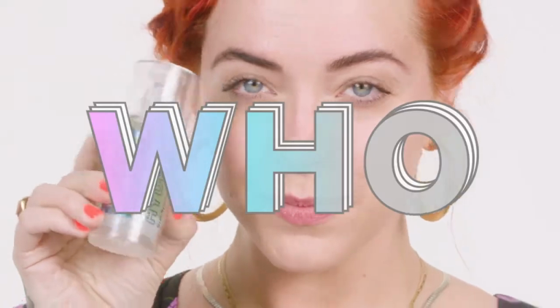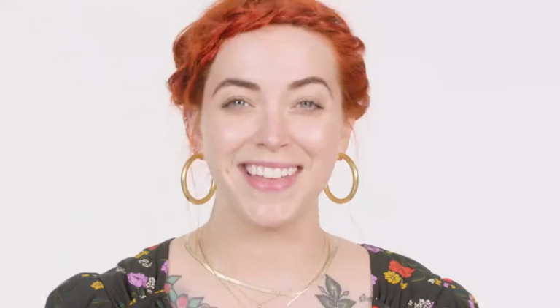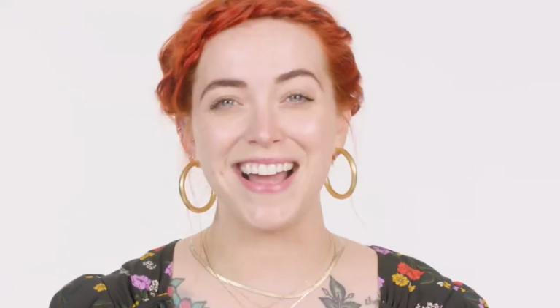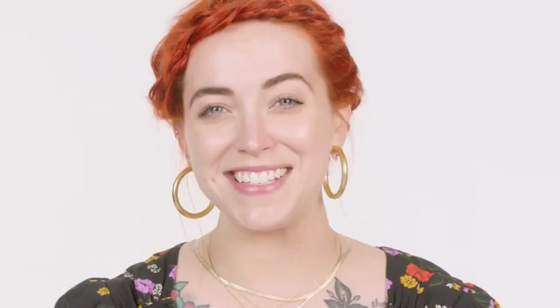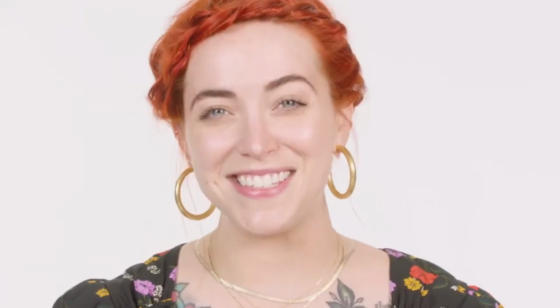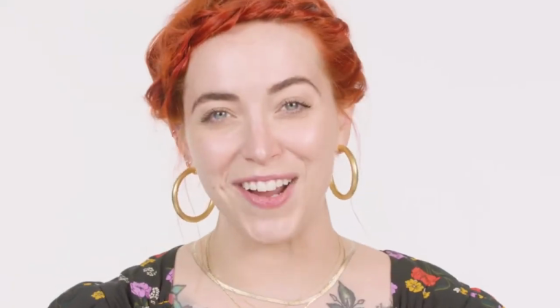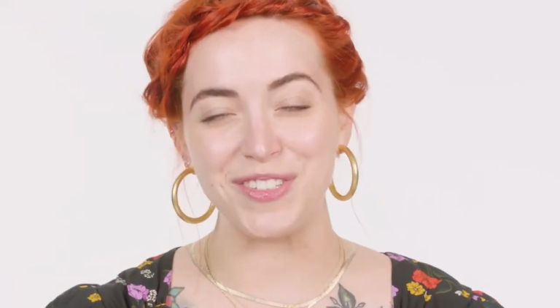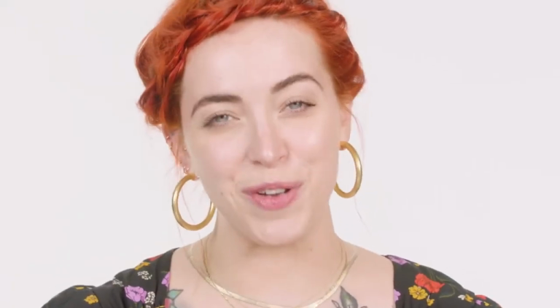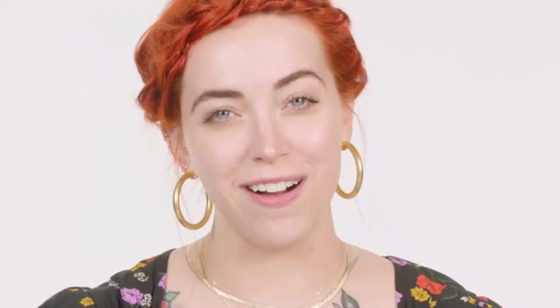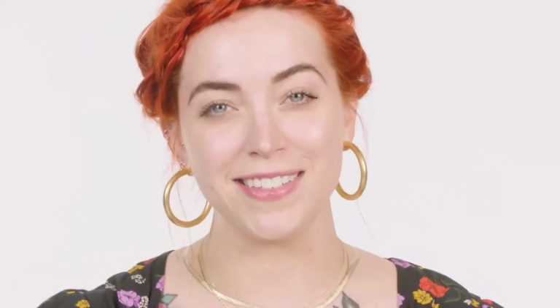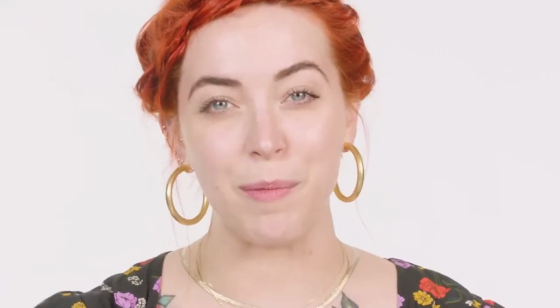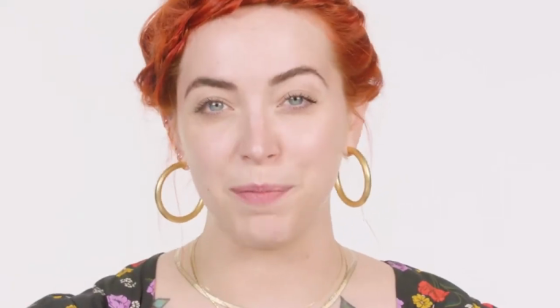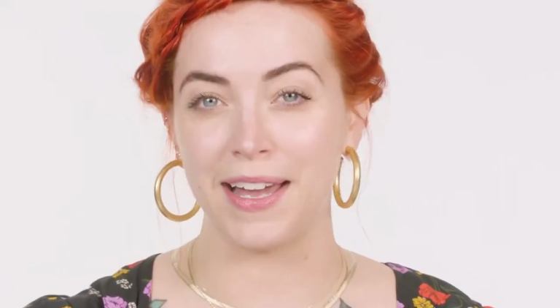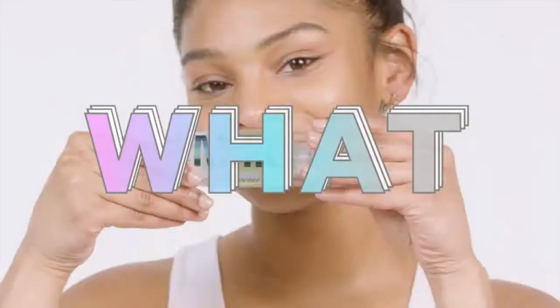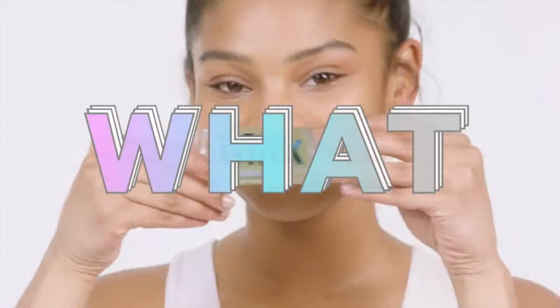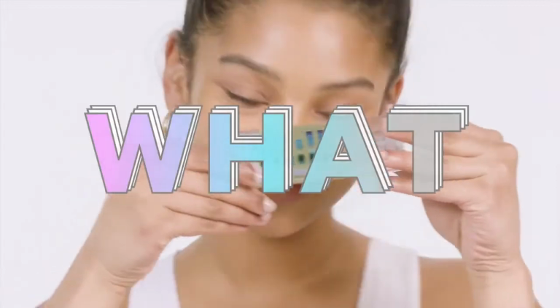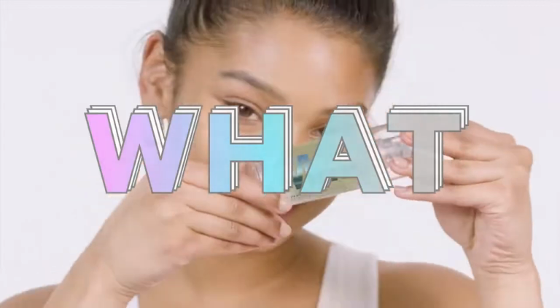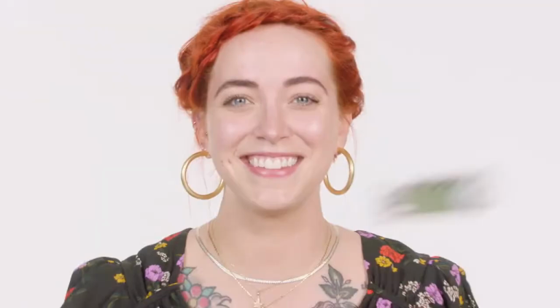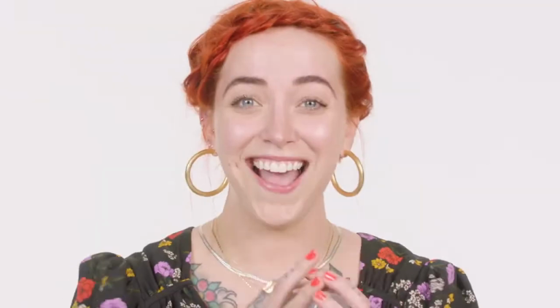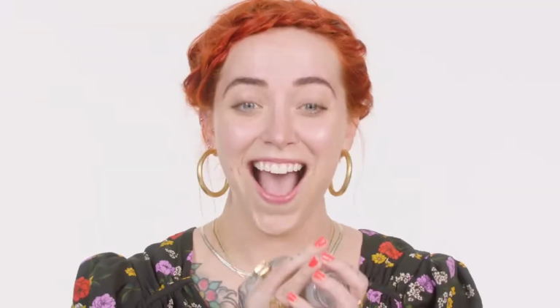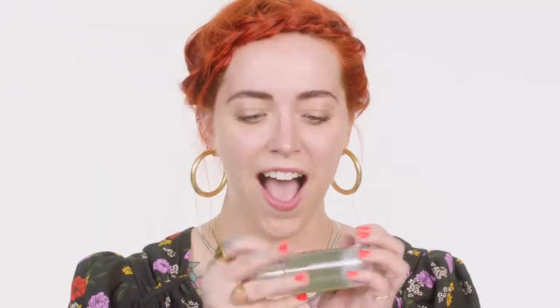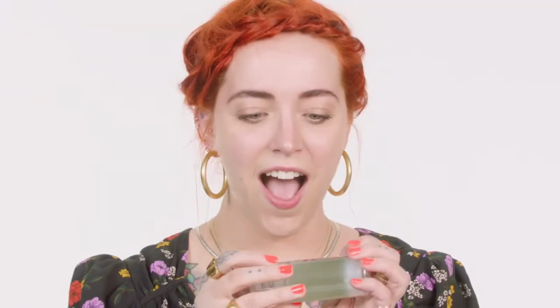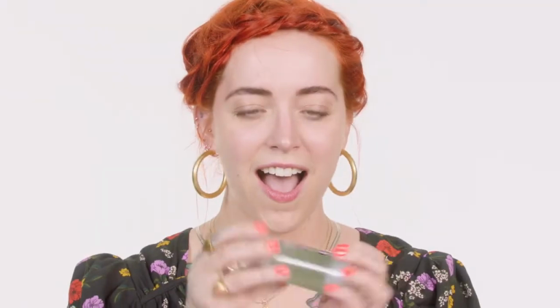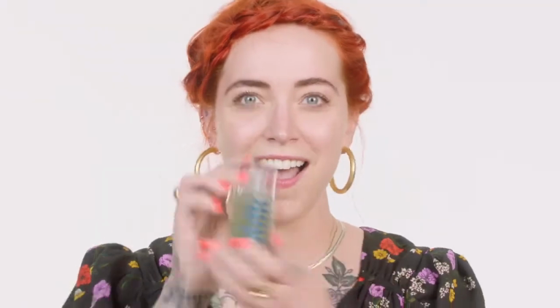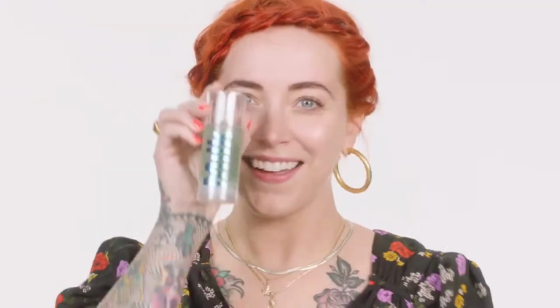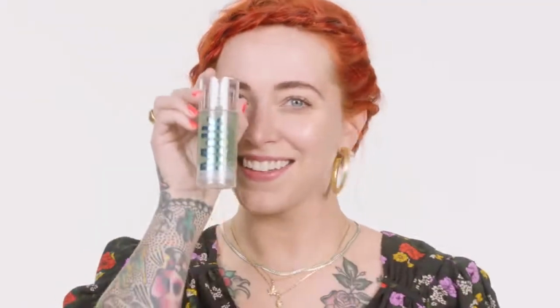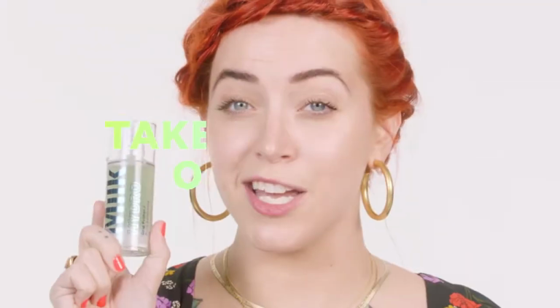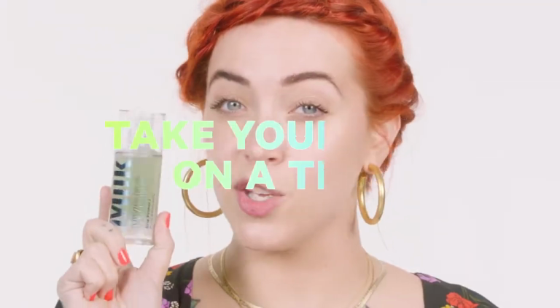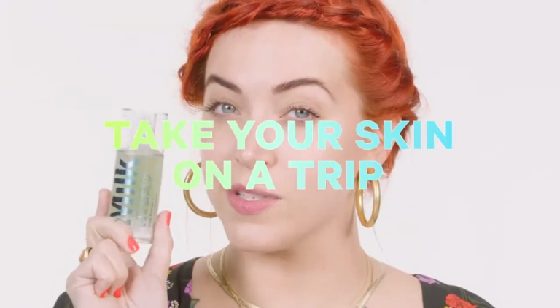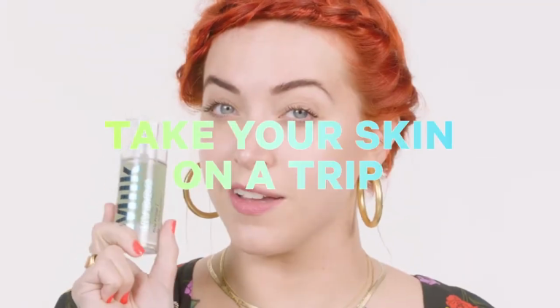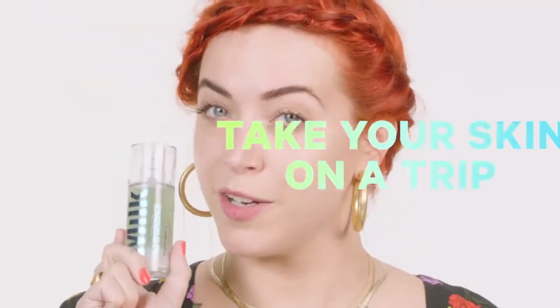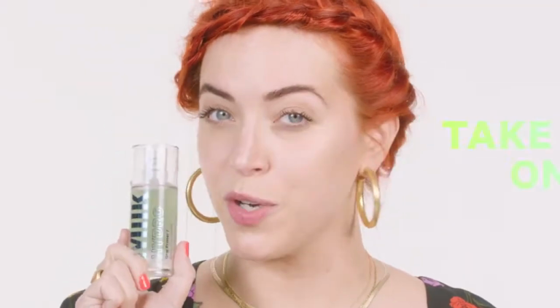Hey guys, it's Sarah, studio artist at Milk Makeup. HydraGrip Primer — take your skin on a trip.